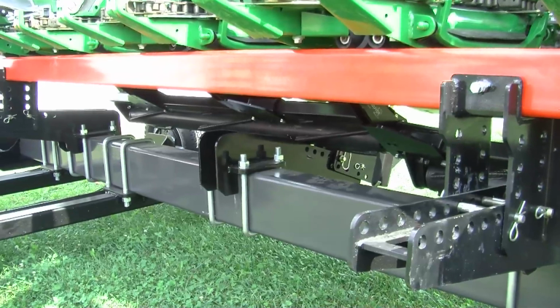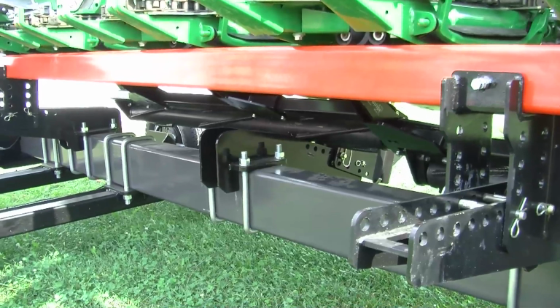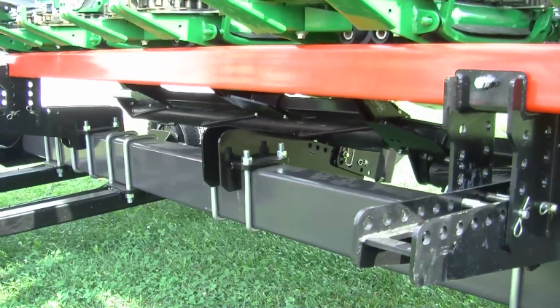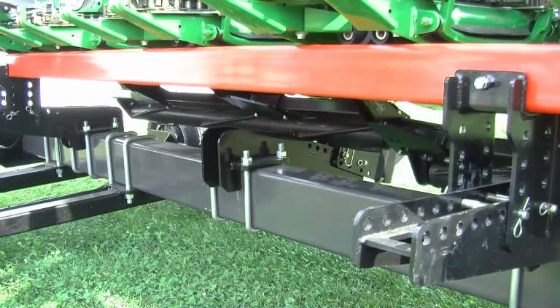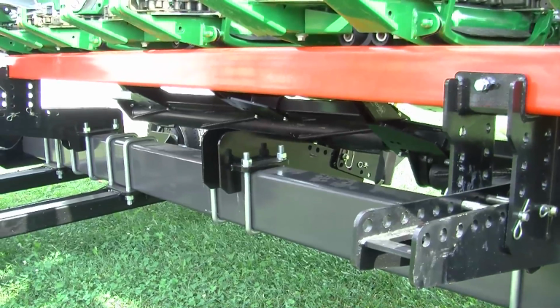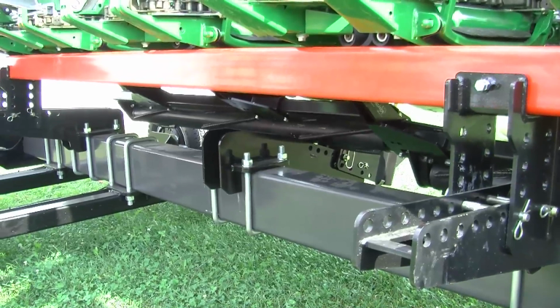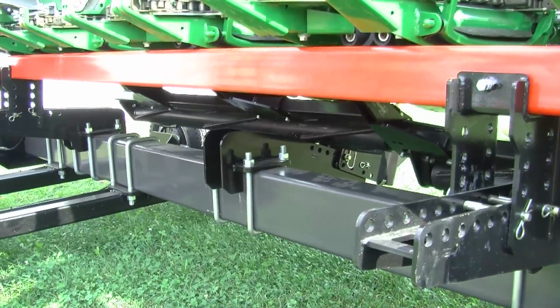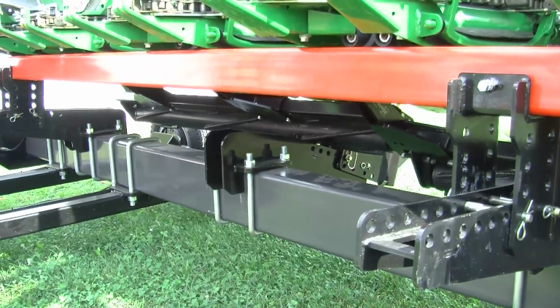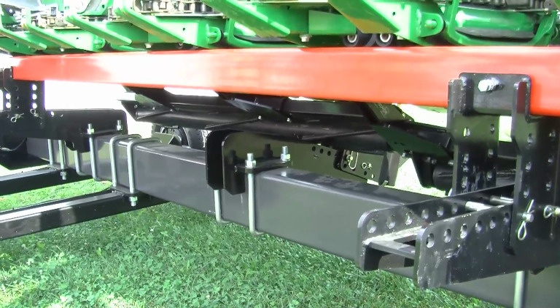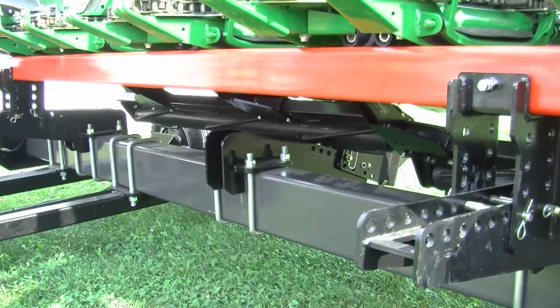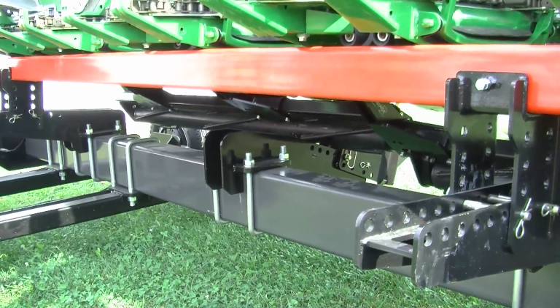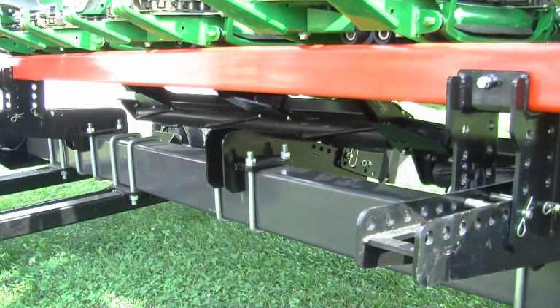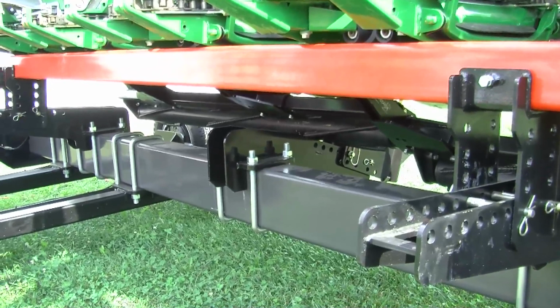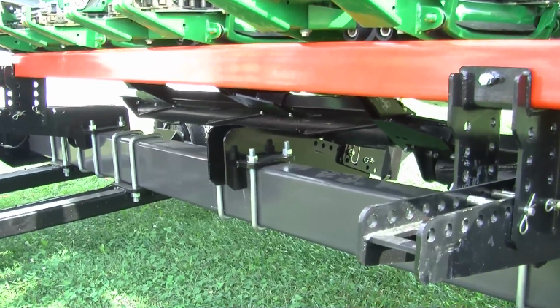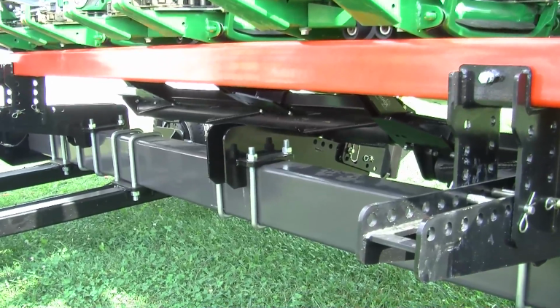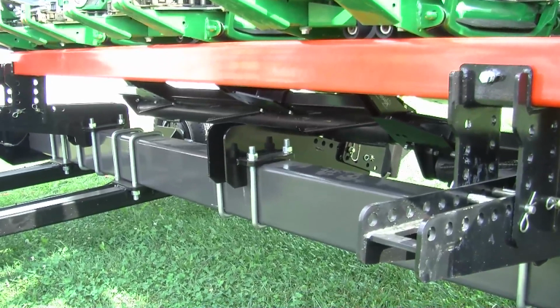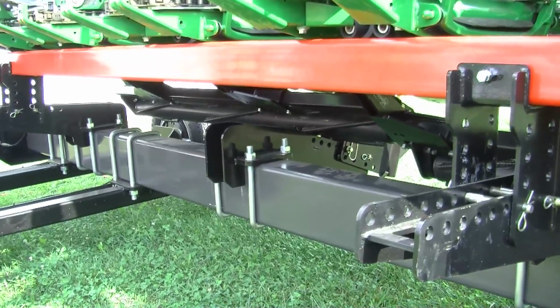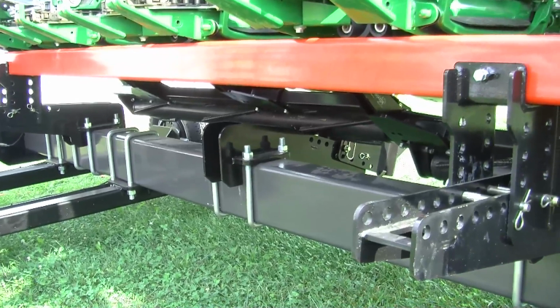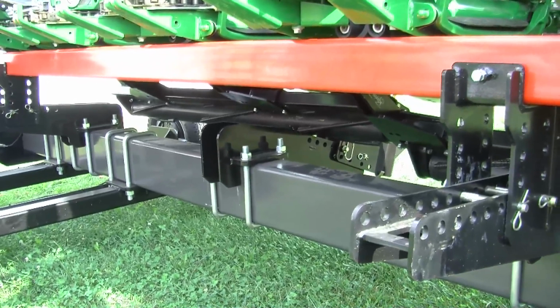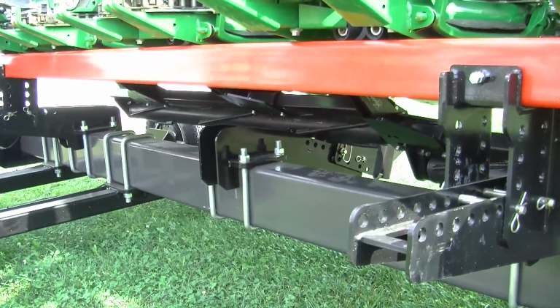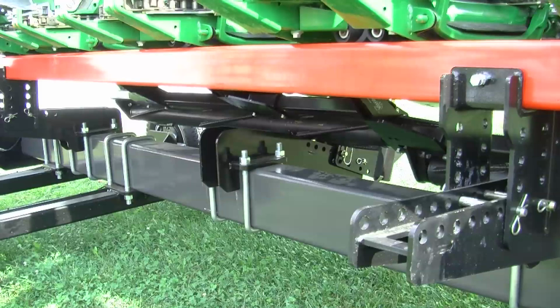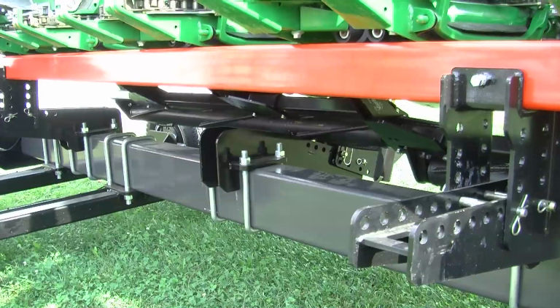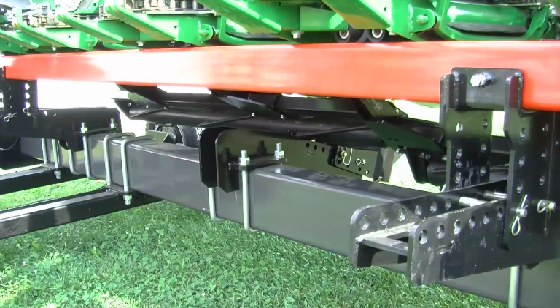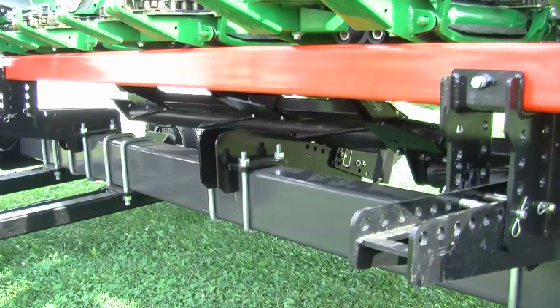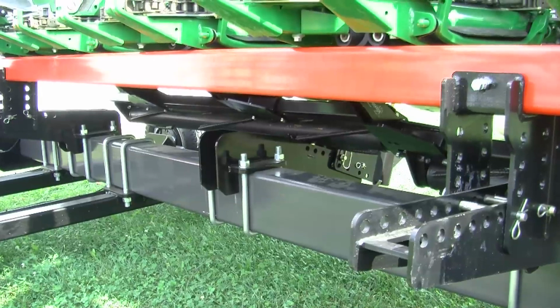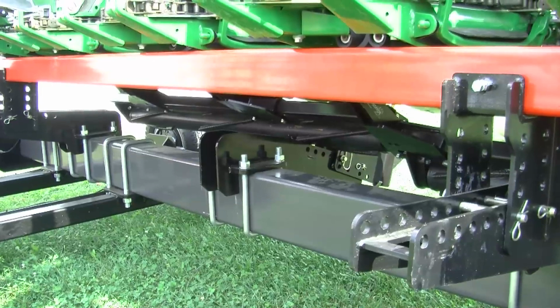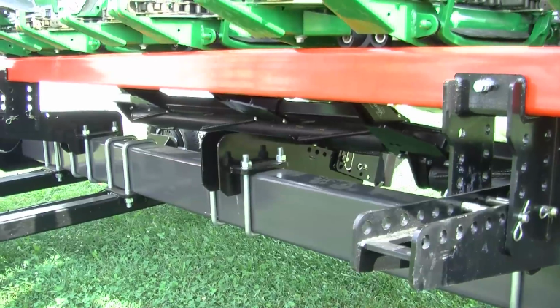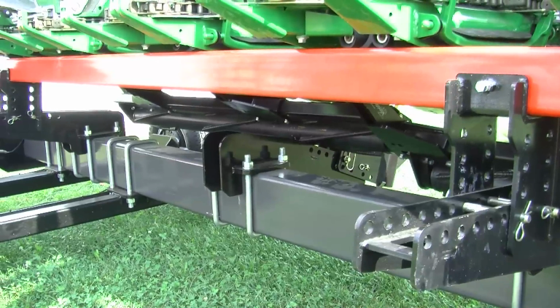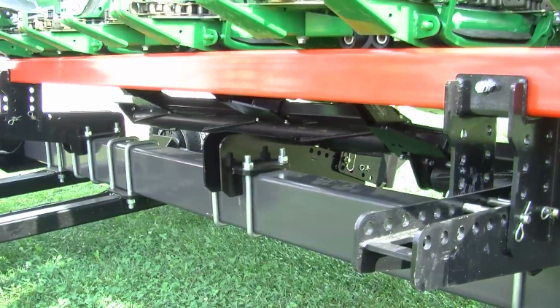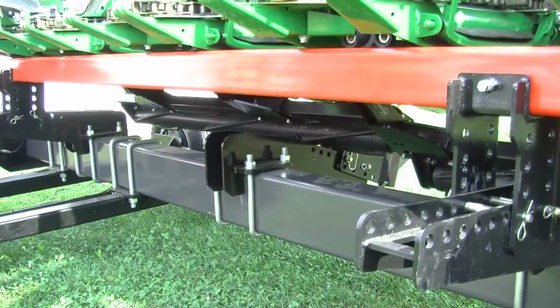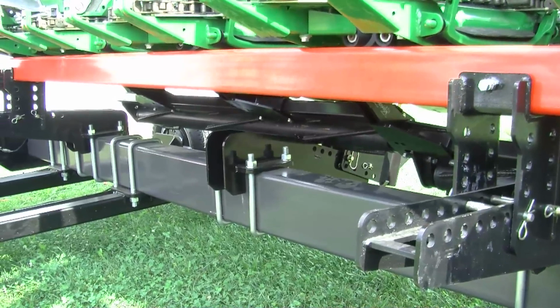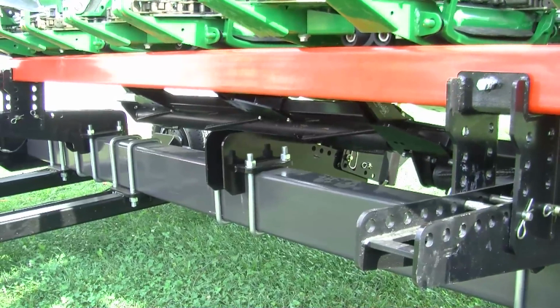We don't have to make a separate pass — it's all on the combine. At the same time we're harvesting the corn, we're getting those stalks down flat.